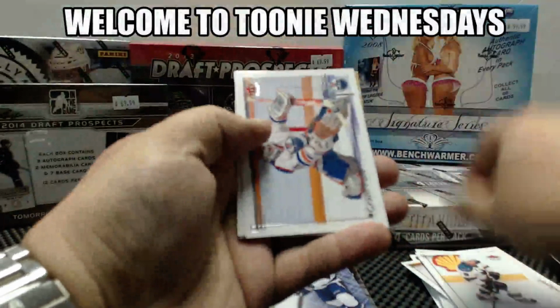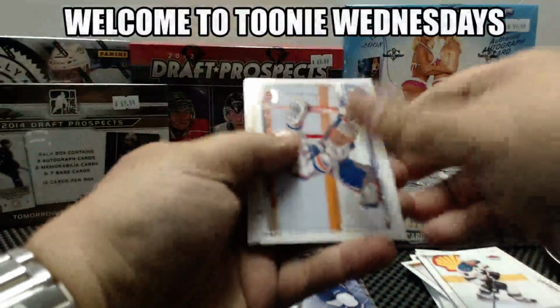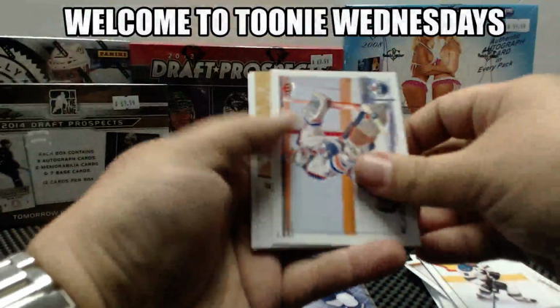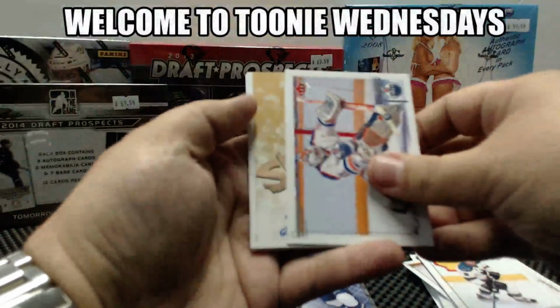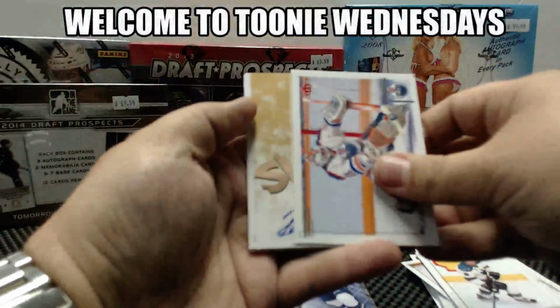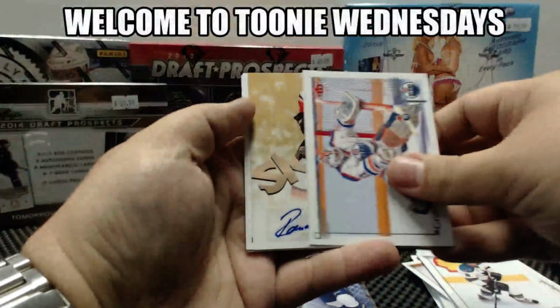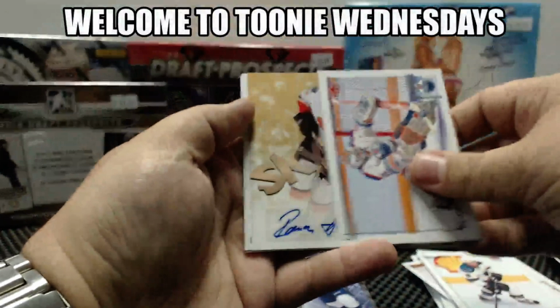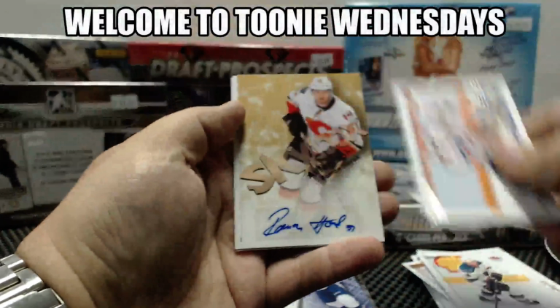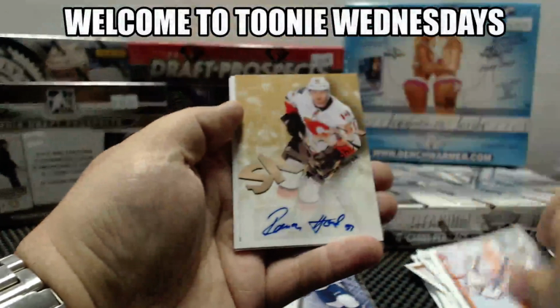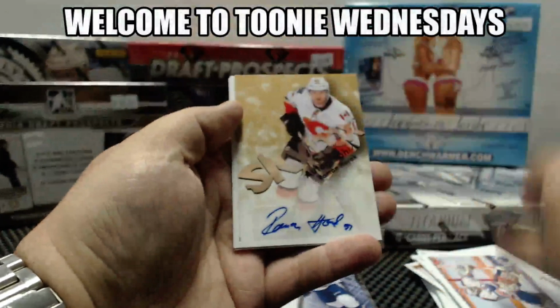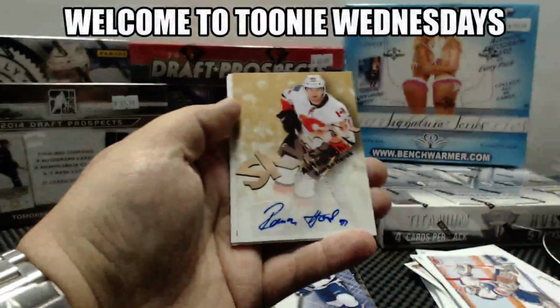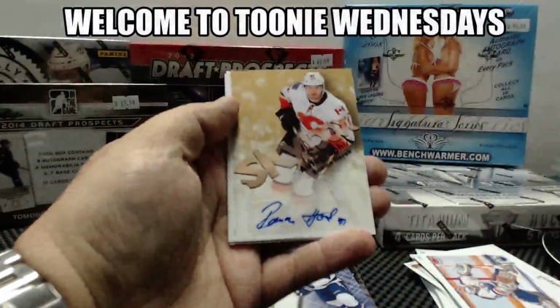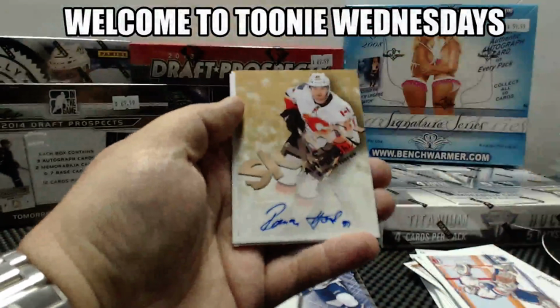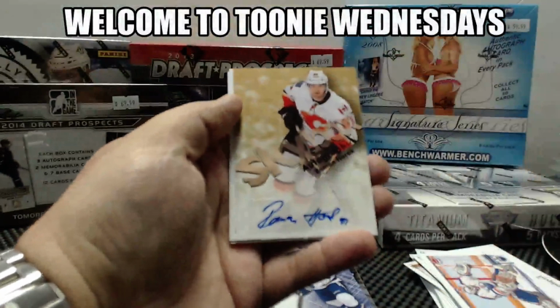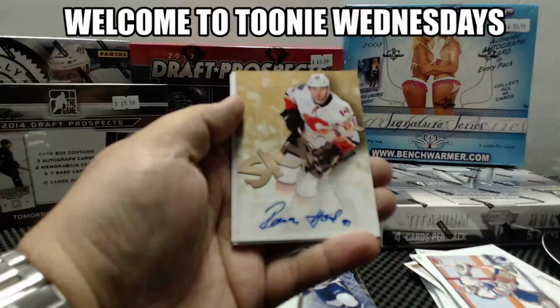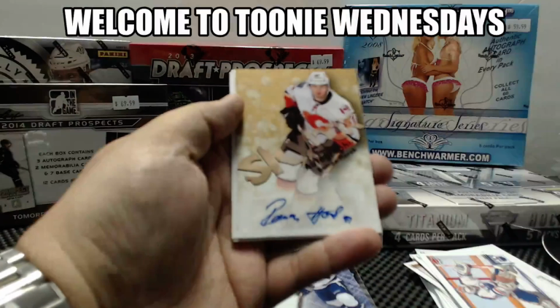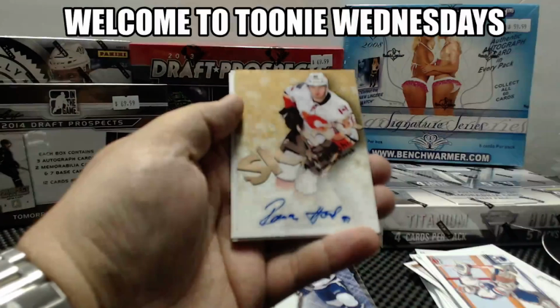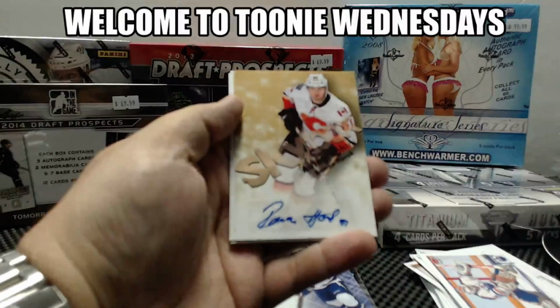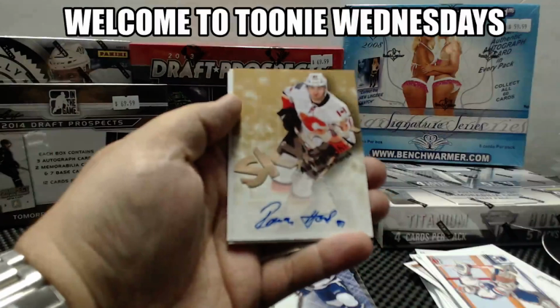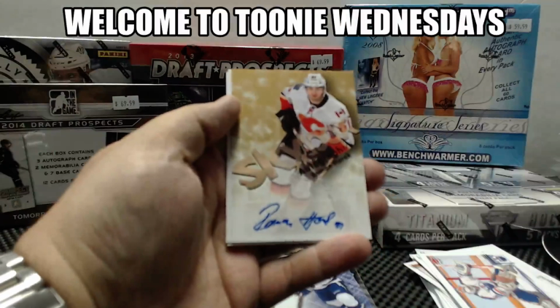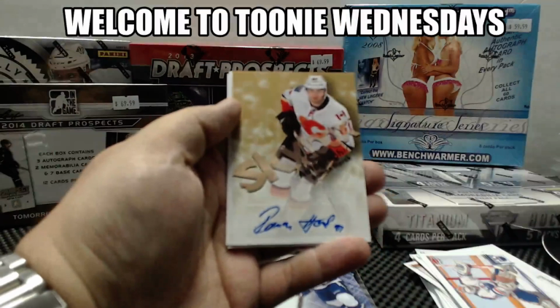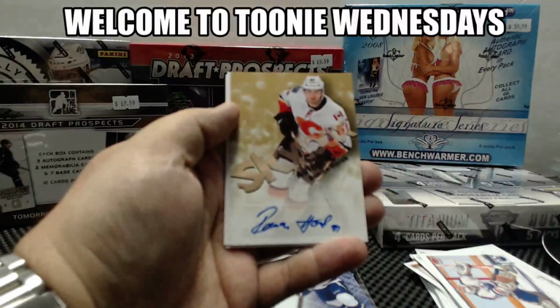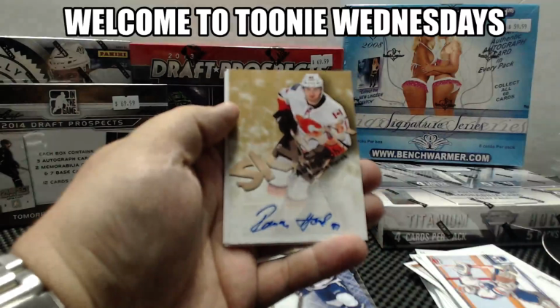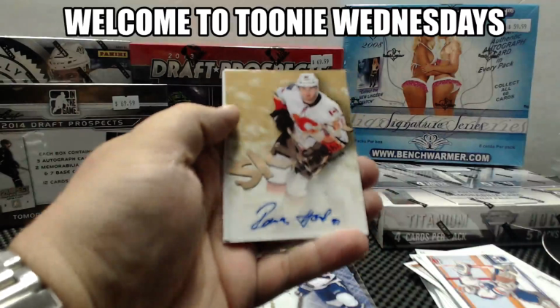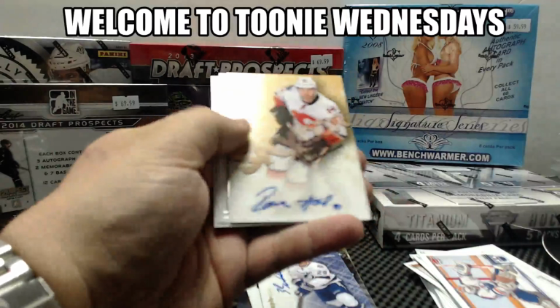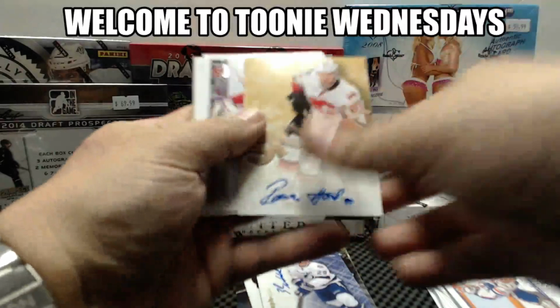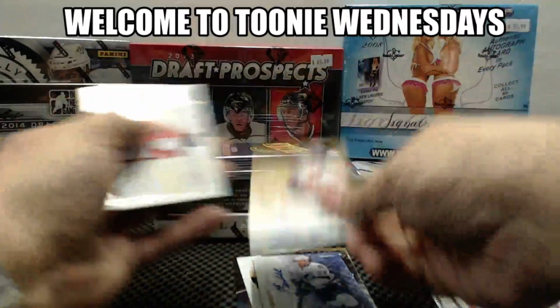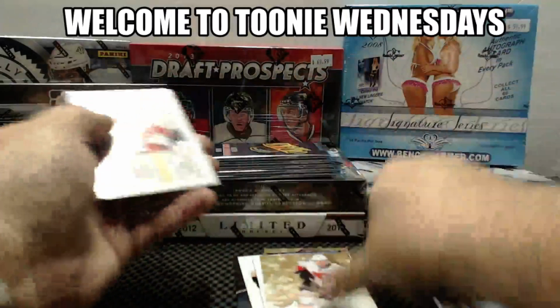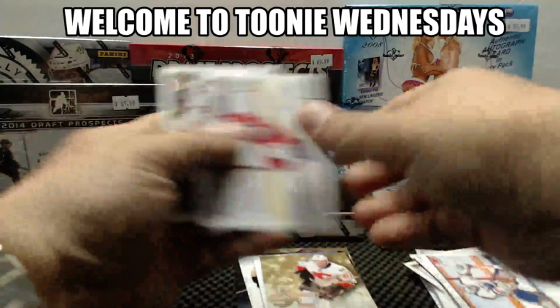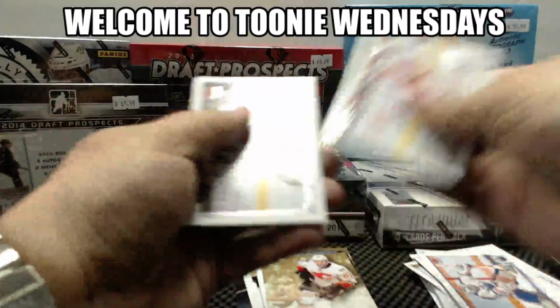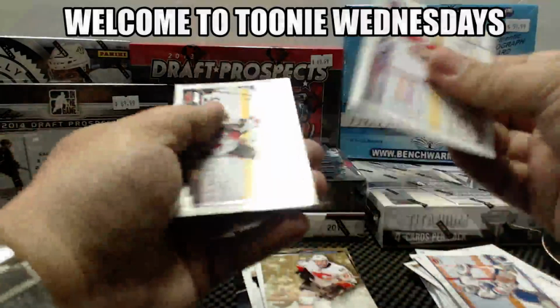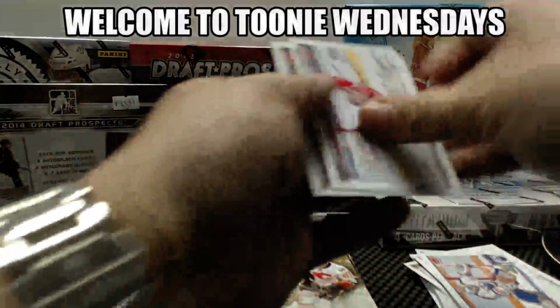And a Skybox, Roman Horak for the Calgary Flames. There goes our three autographs.